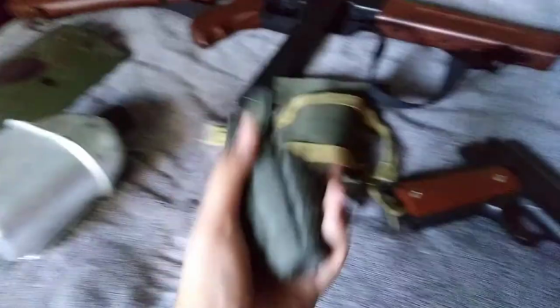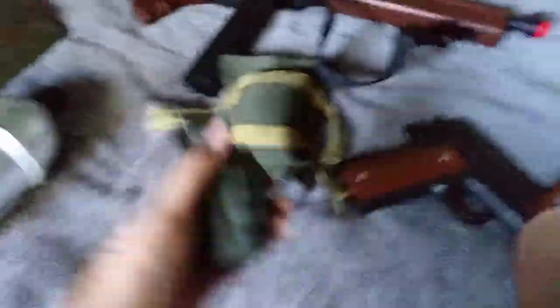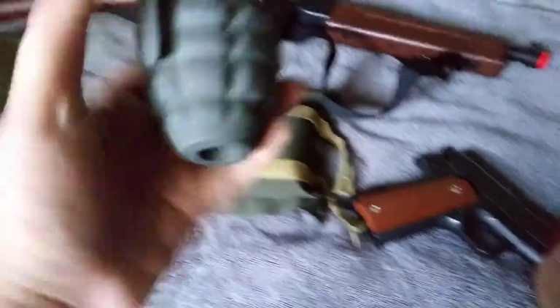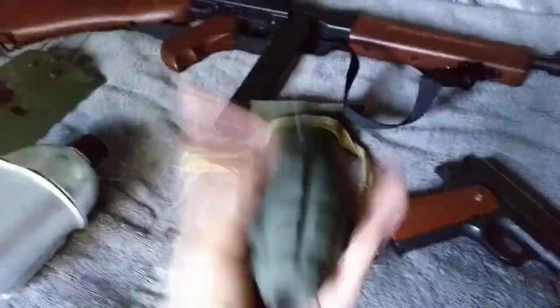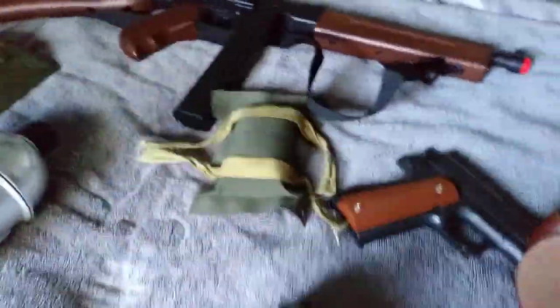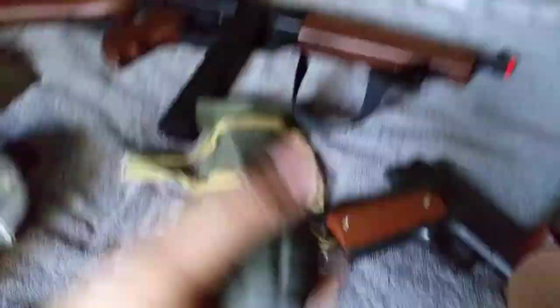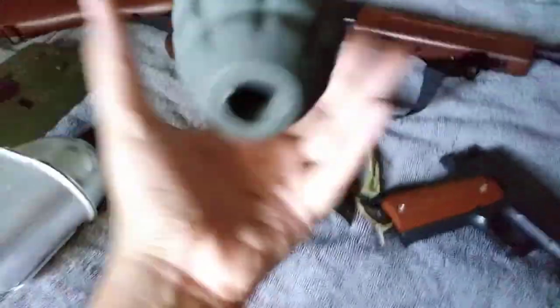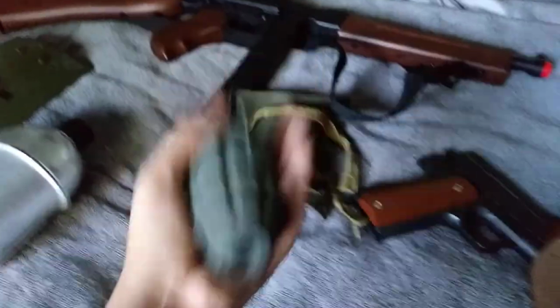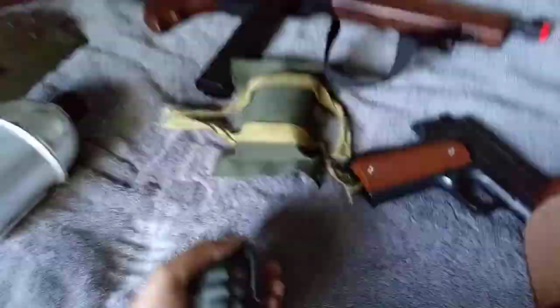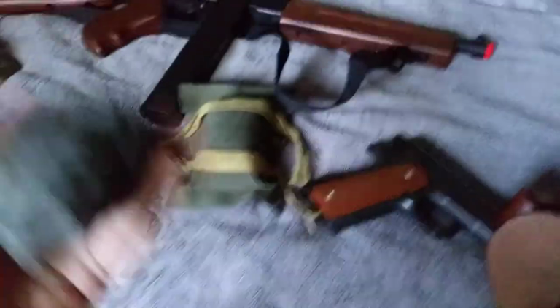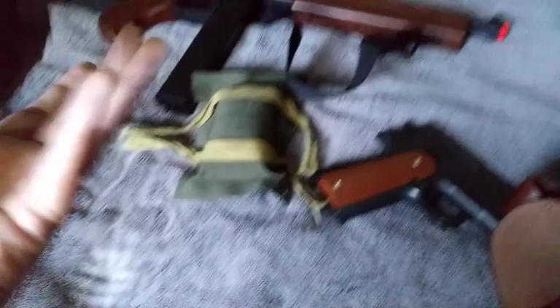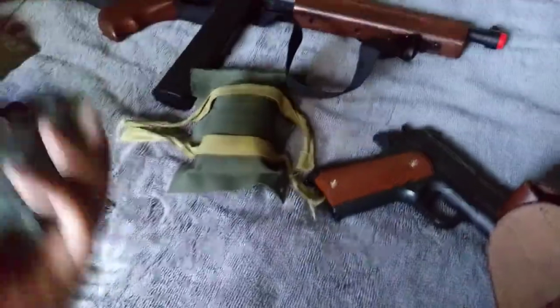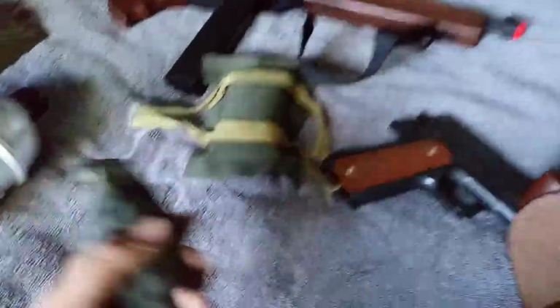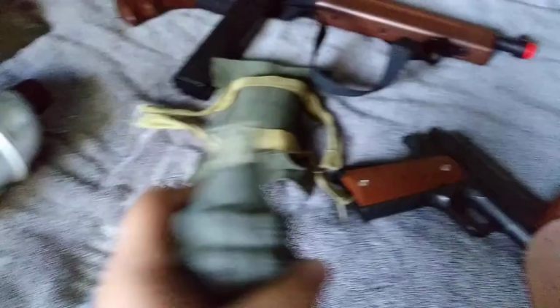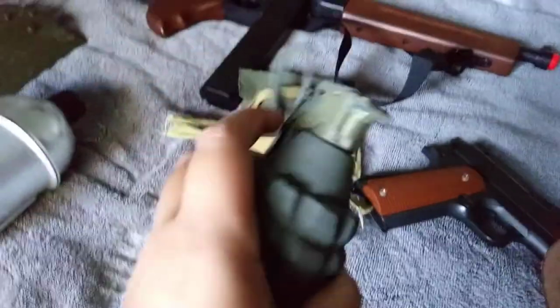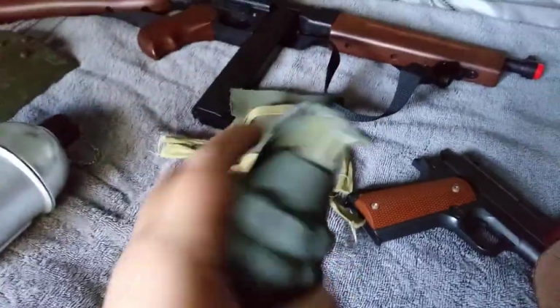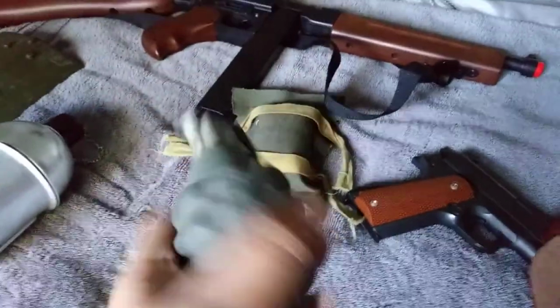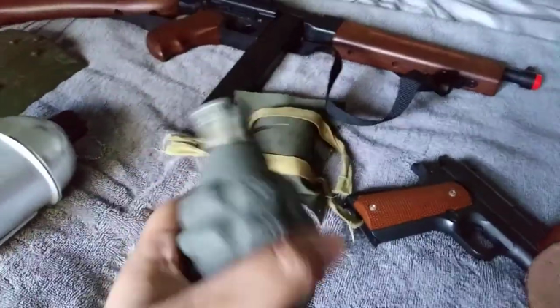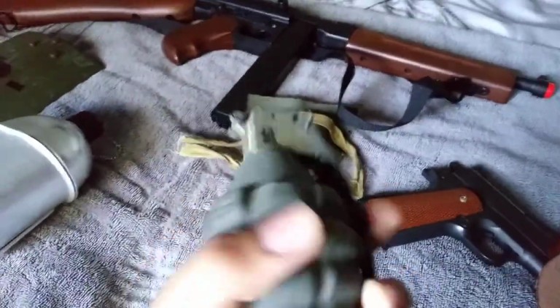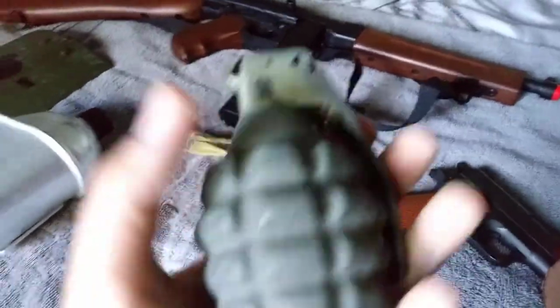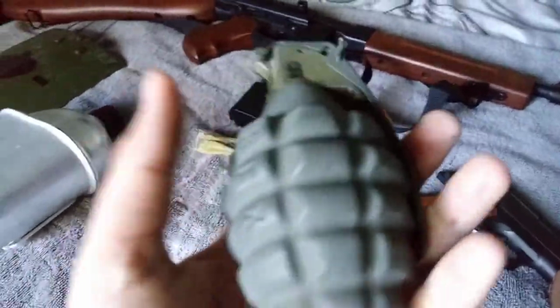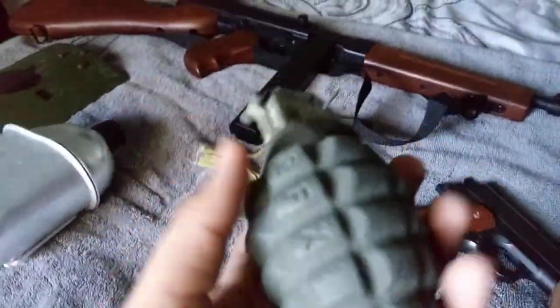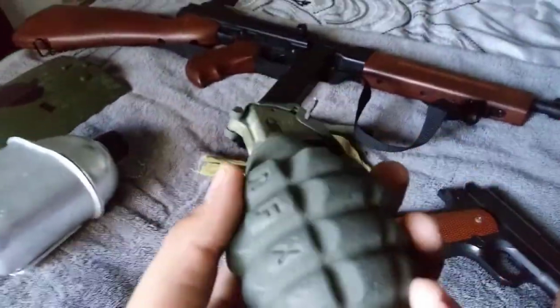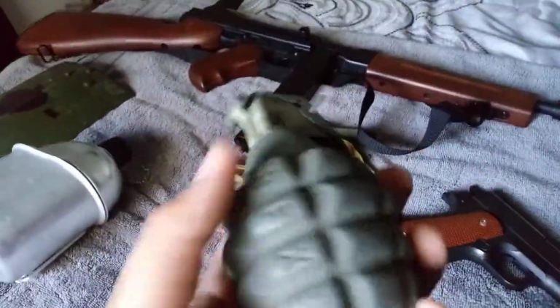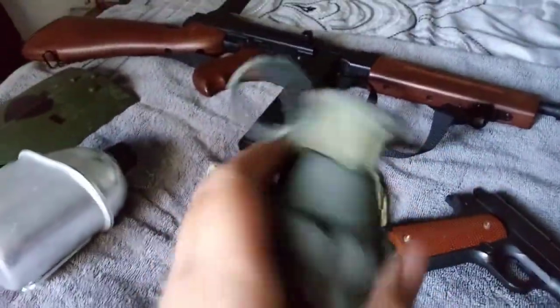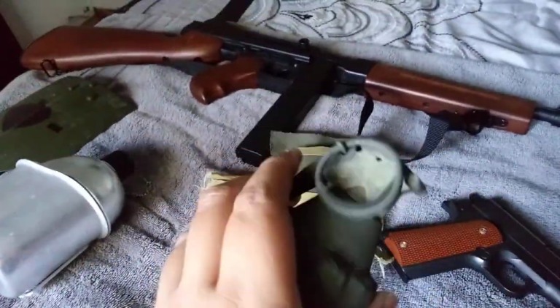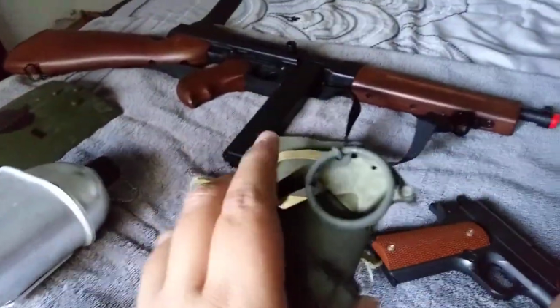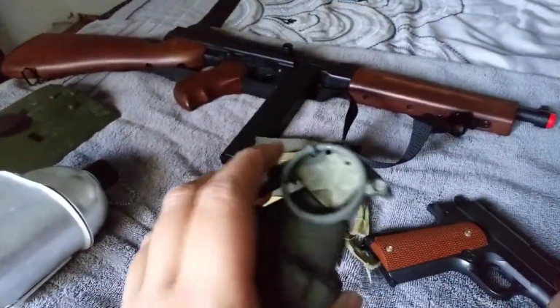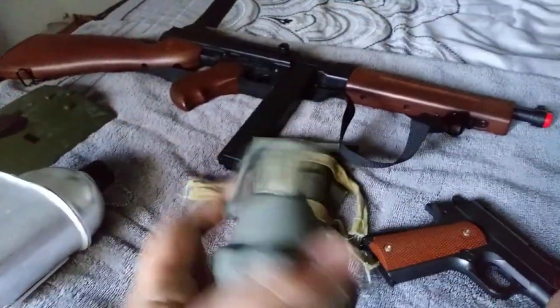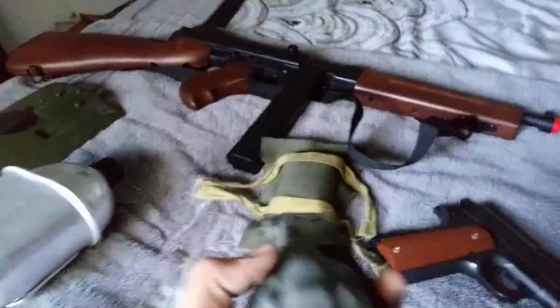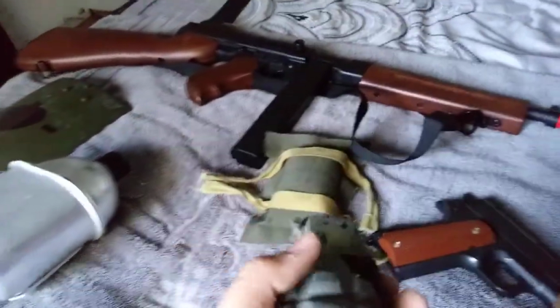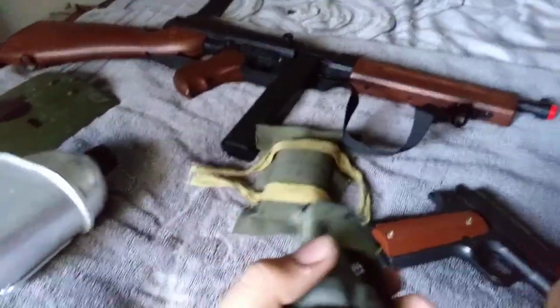A pineapple grenade. It's pretty well painted to make it look like a real grenade.